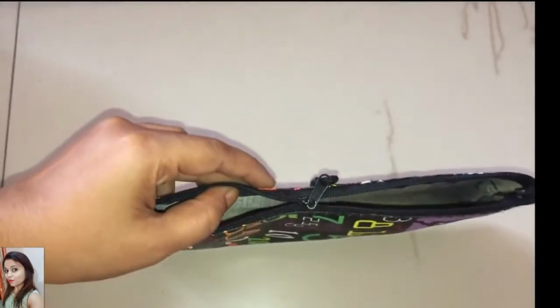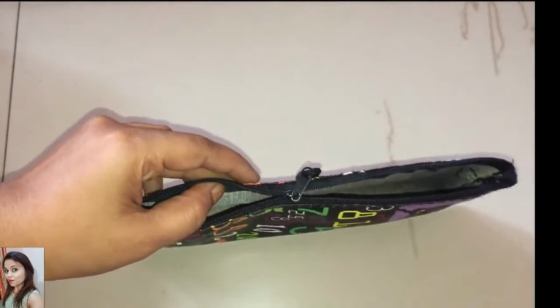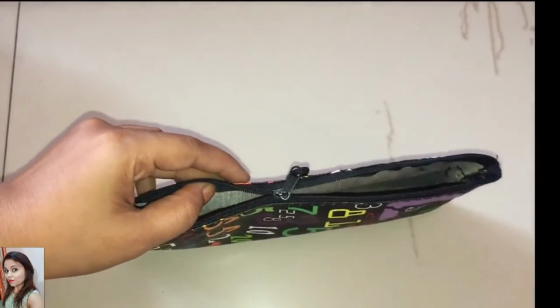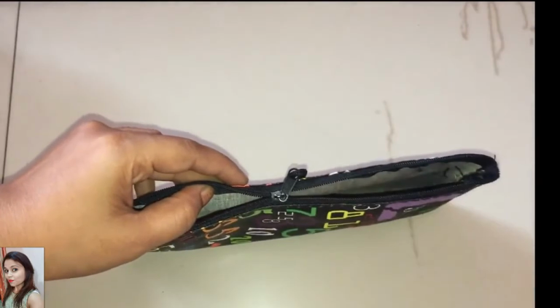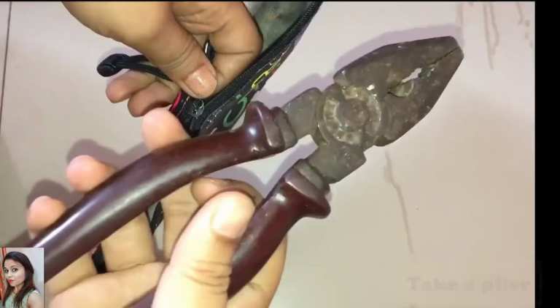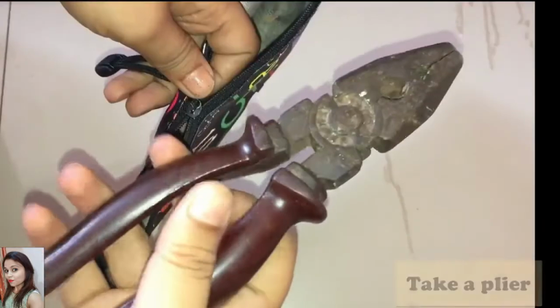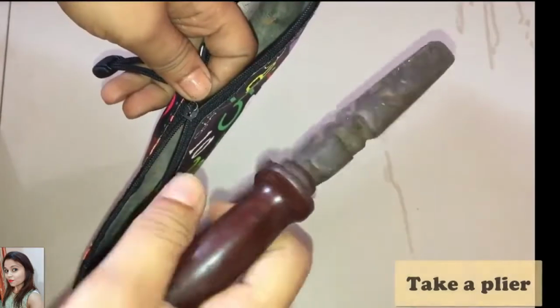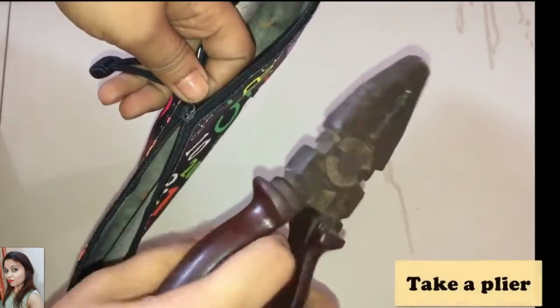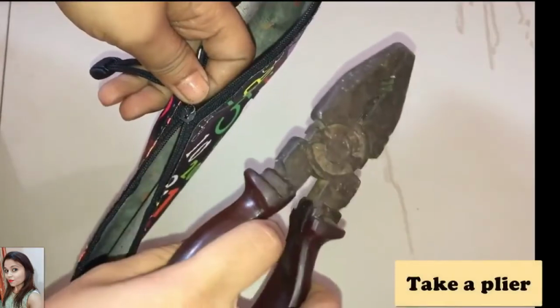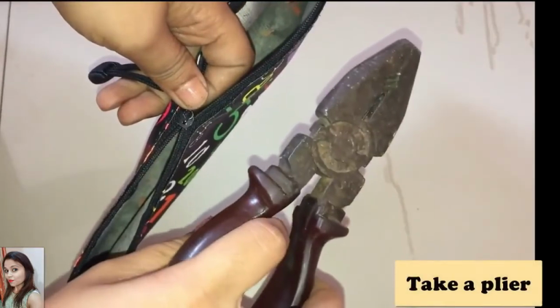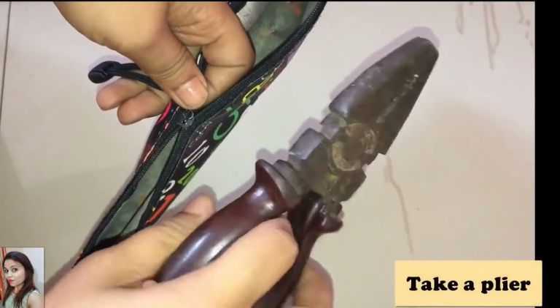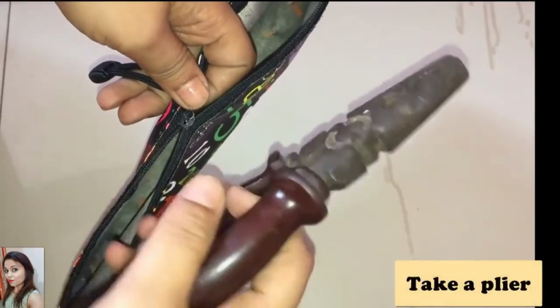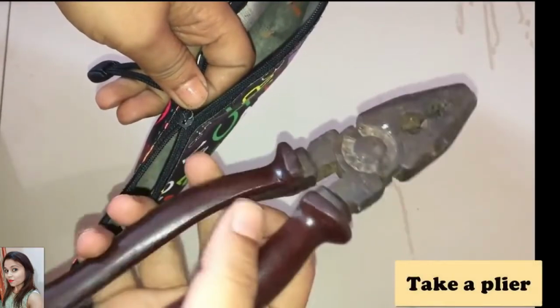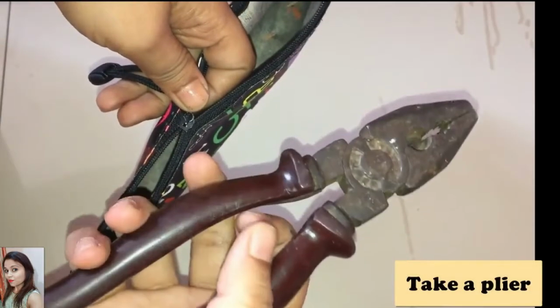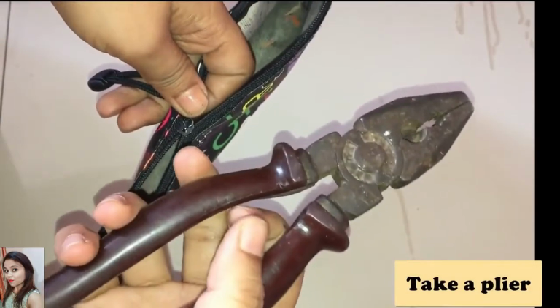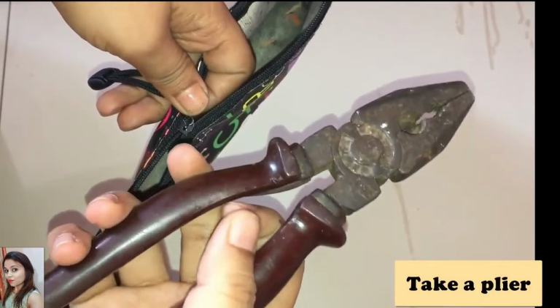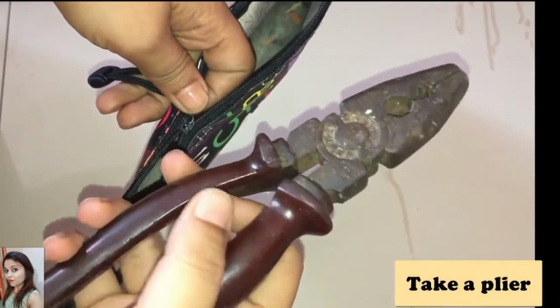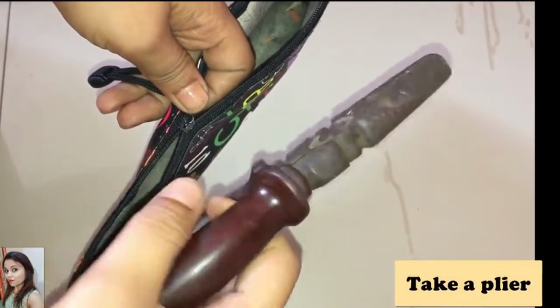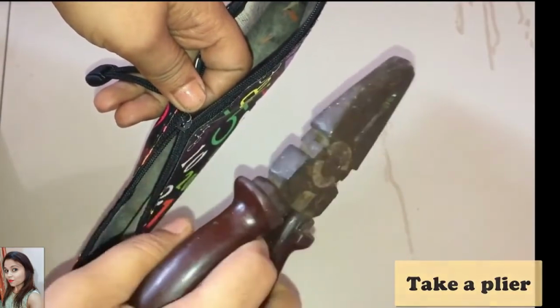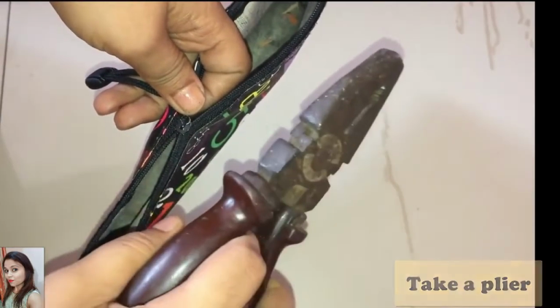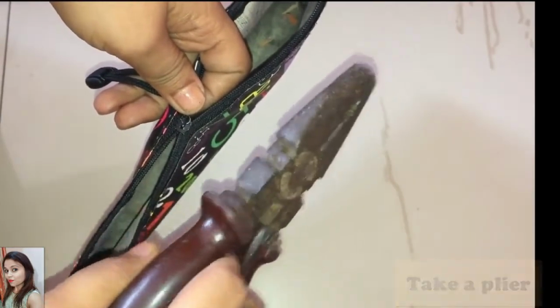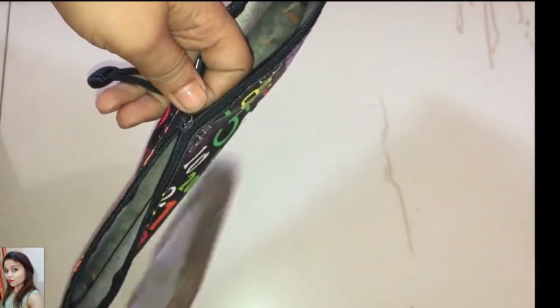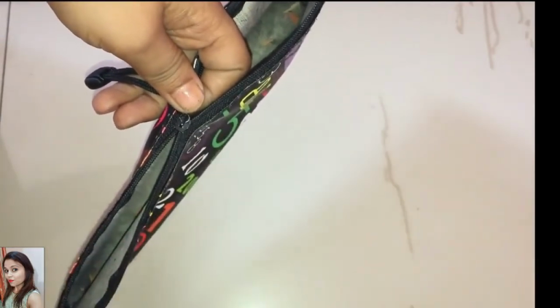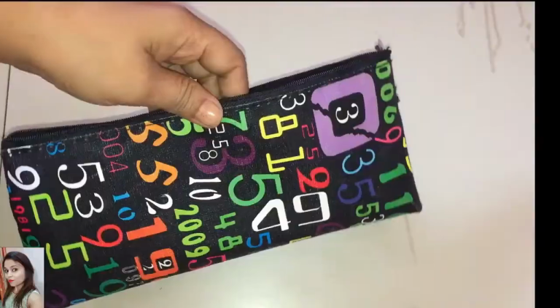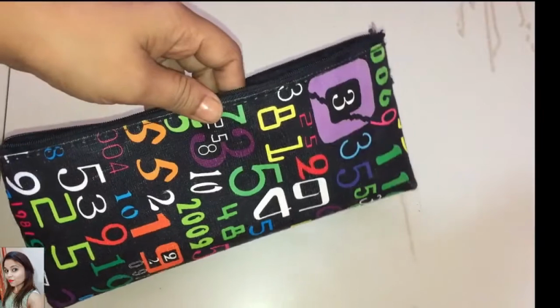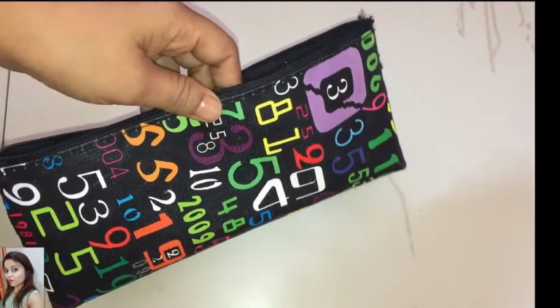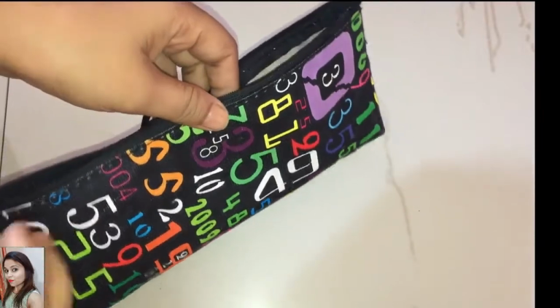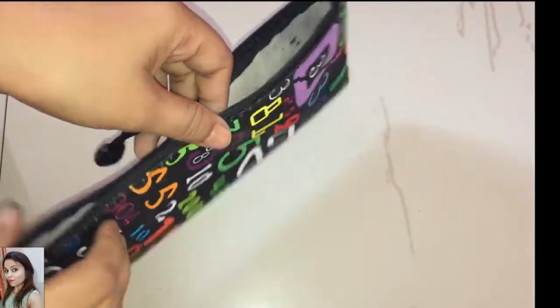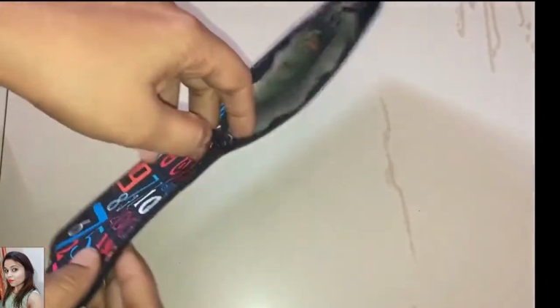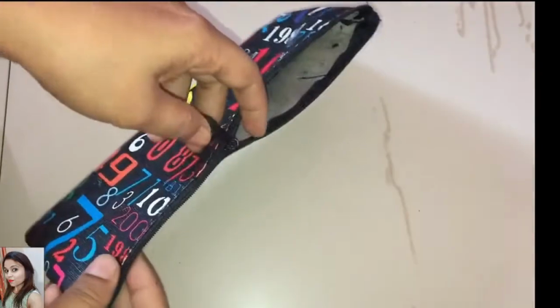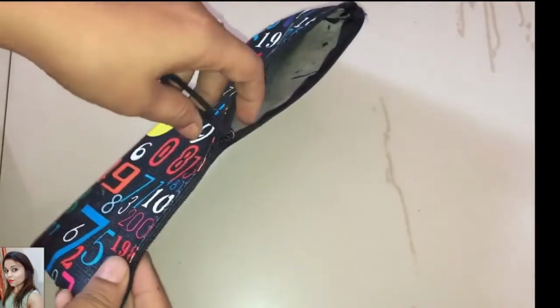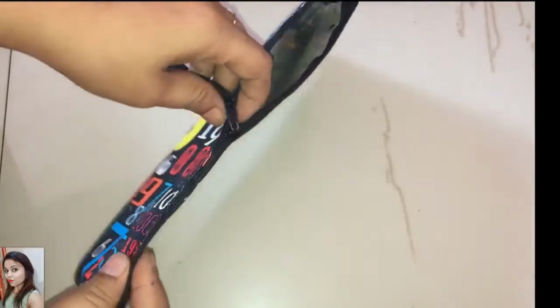All we need to fix this is a plier. This is one of the most annoying problems with a zipper — that its teeth won't close.